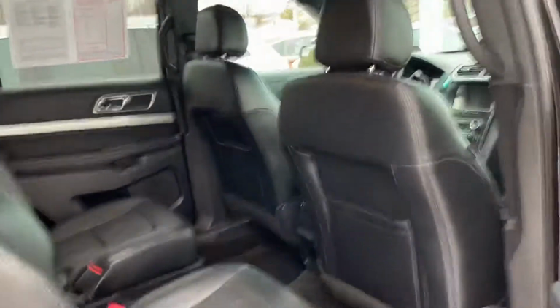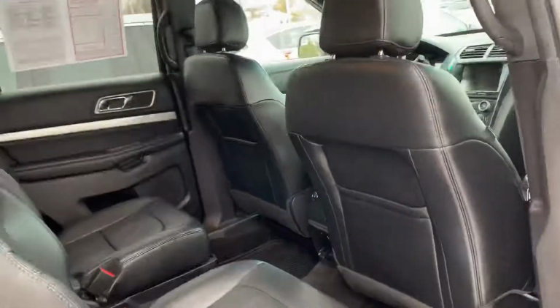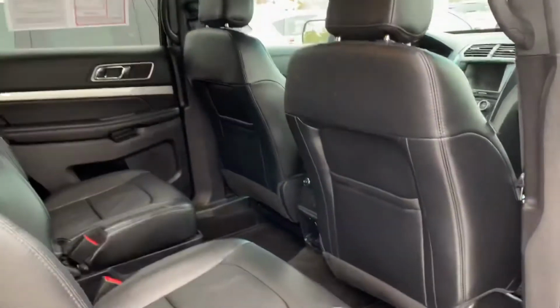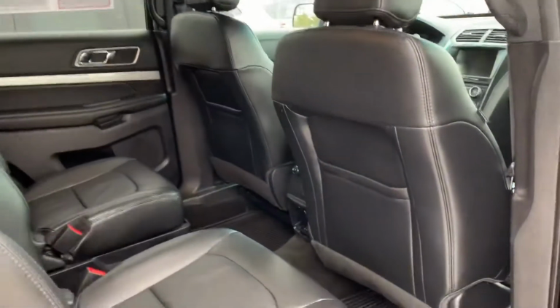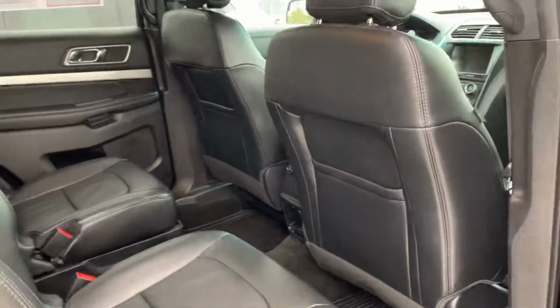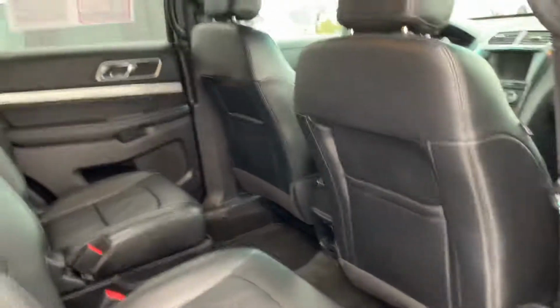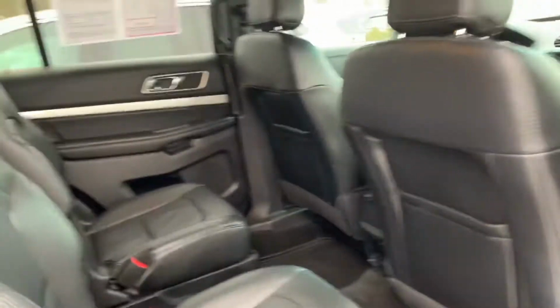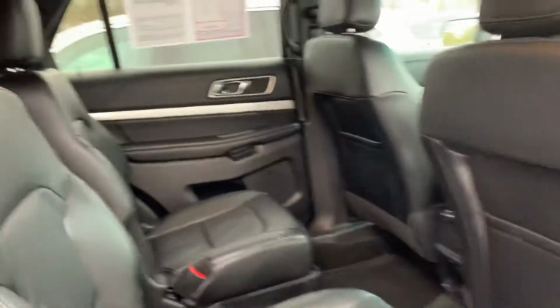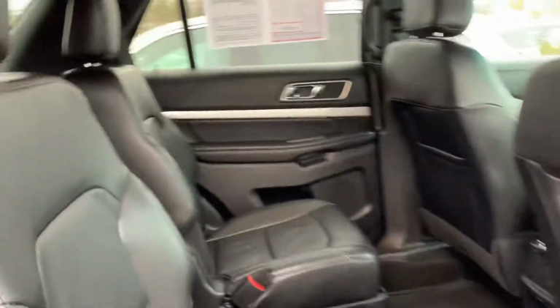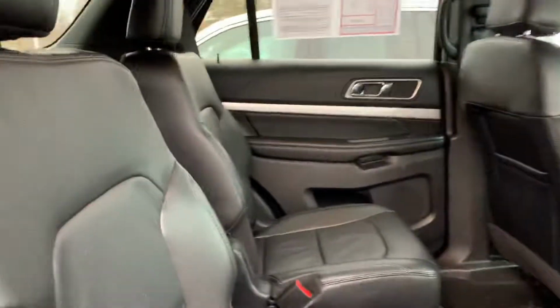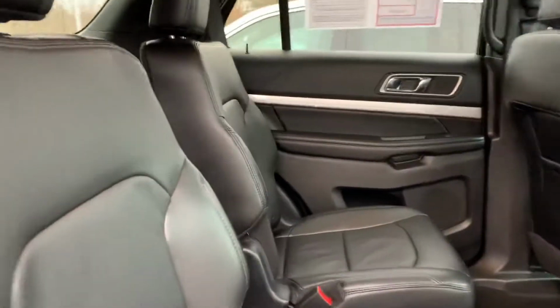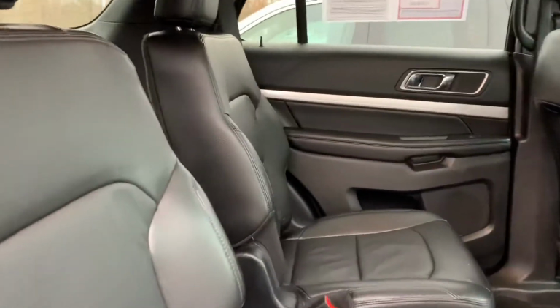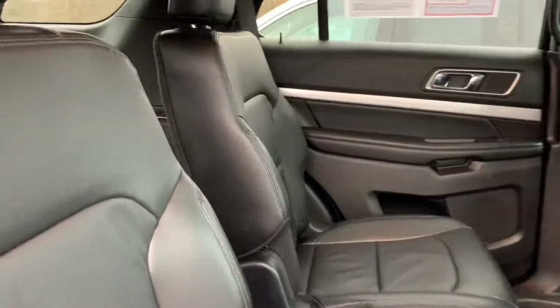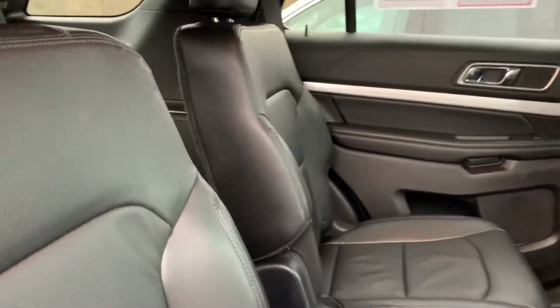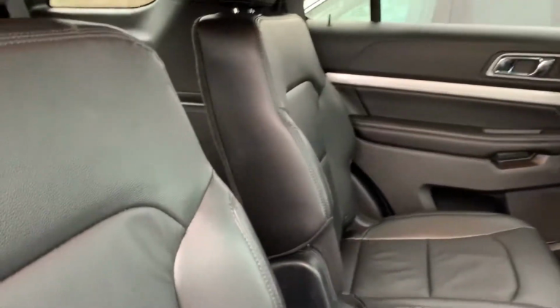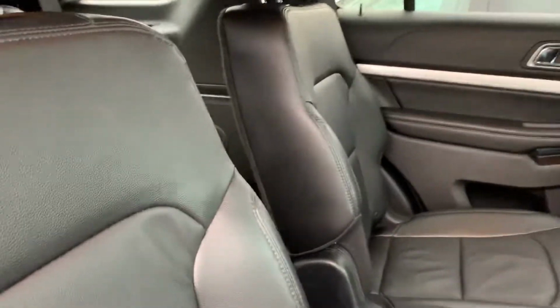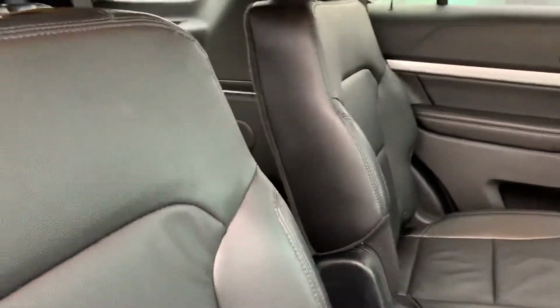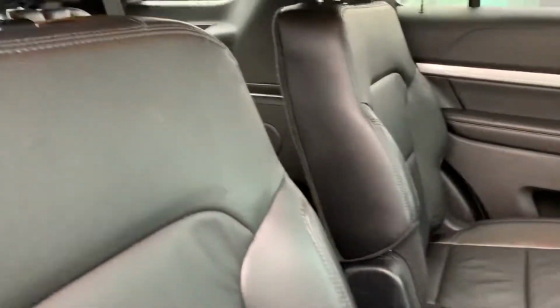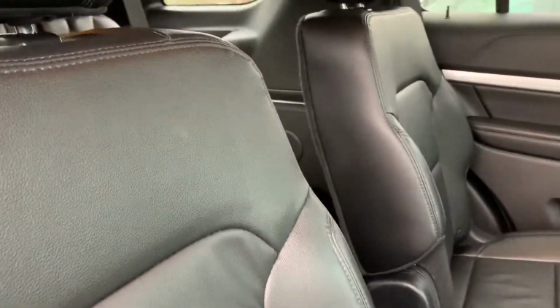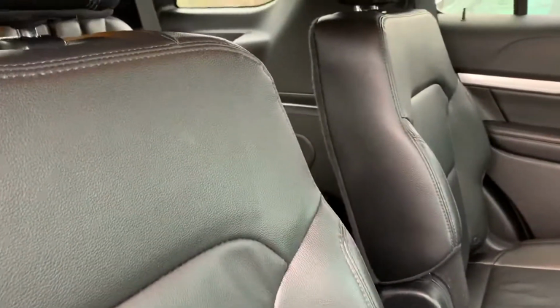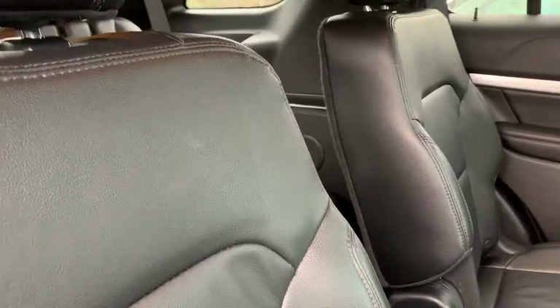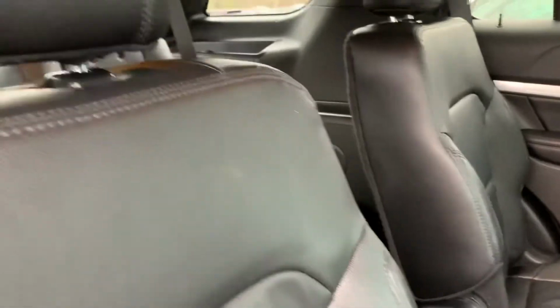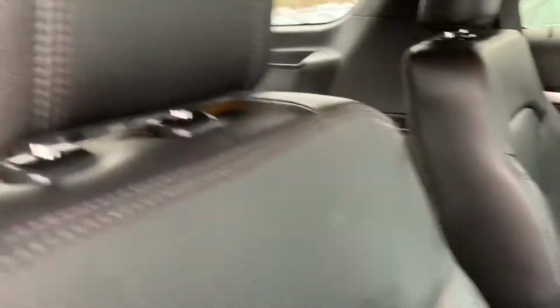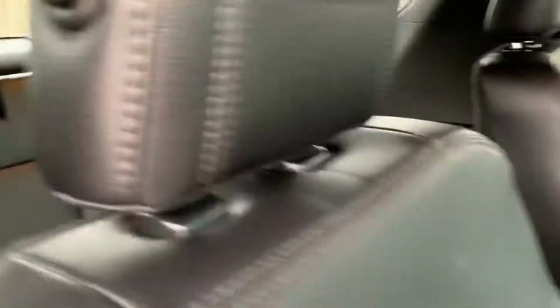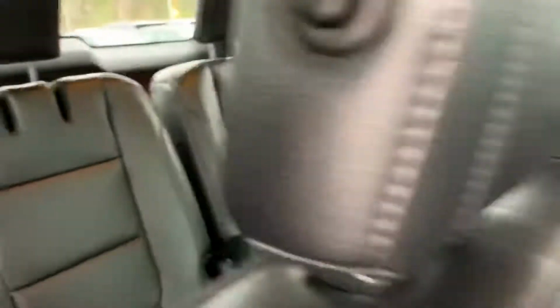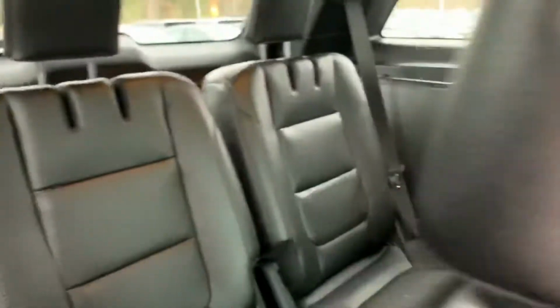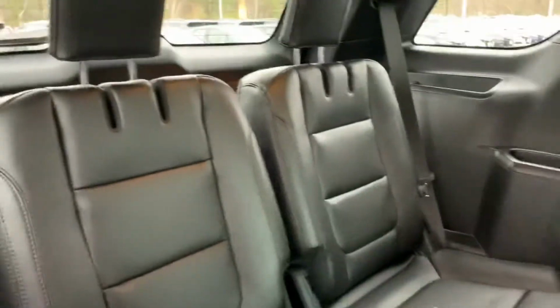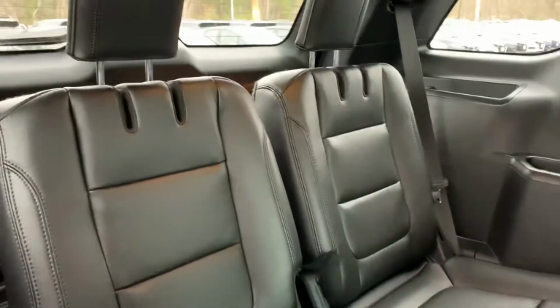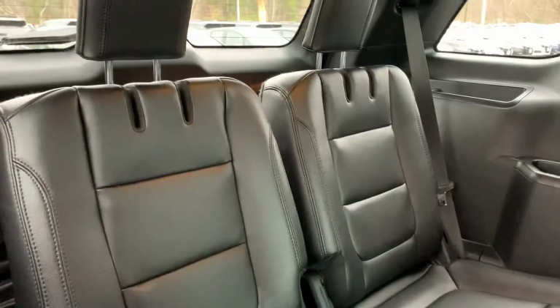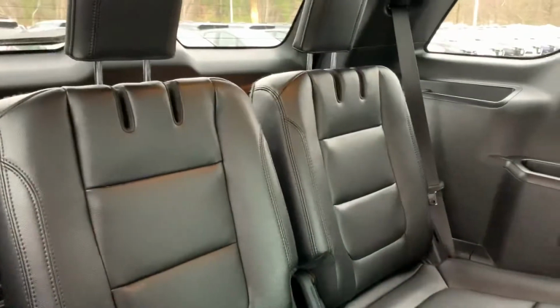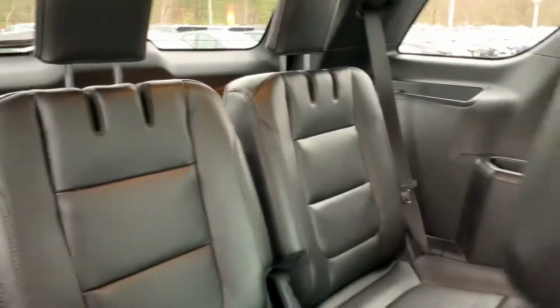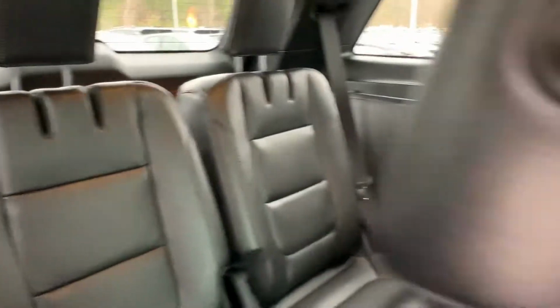All-season floor mats, which to me indicates someone took very good care of this car. Center row, and there's your third row.